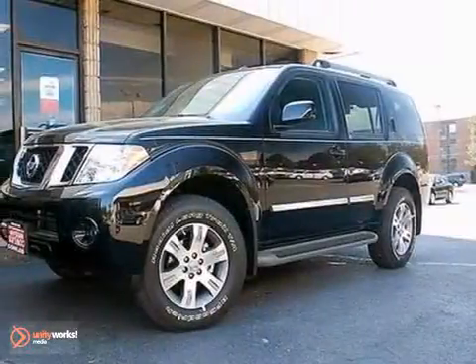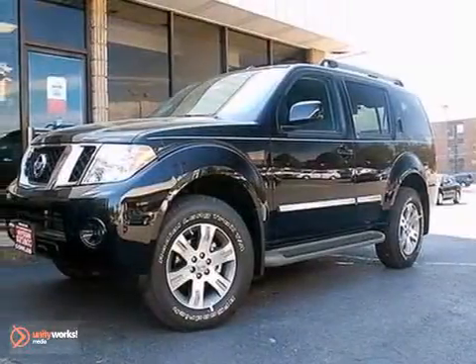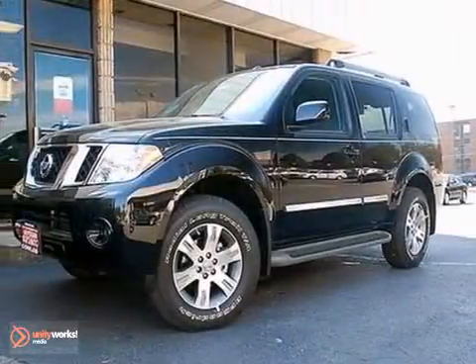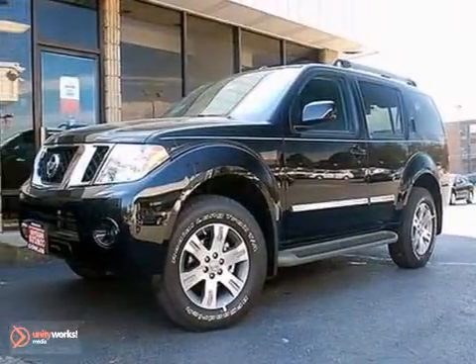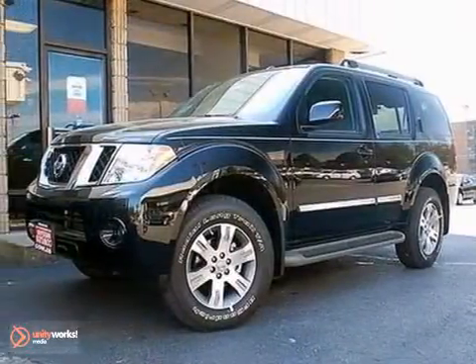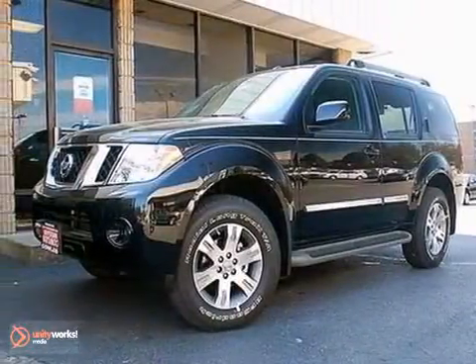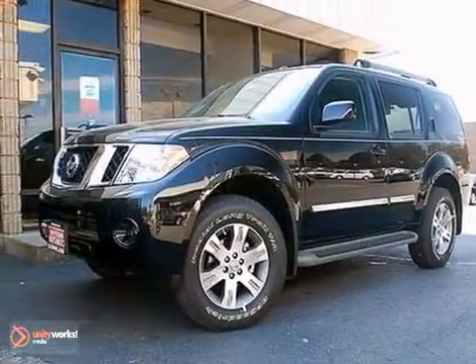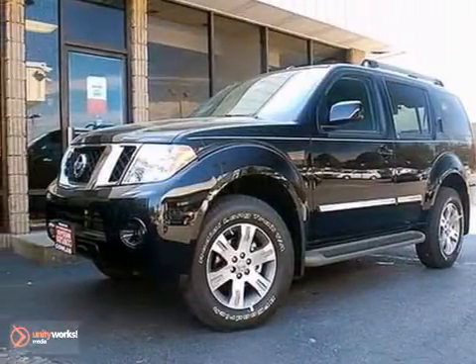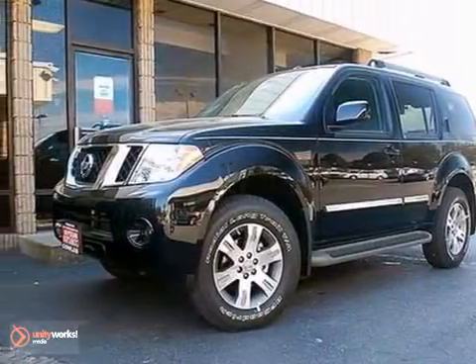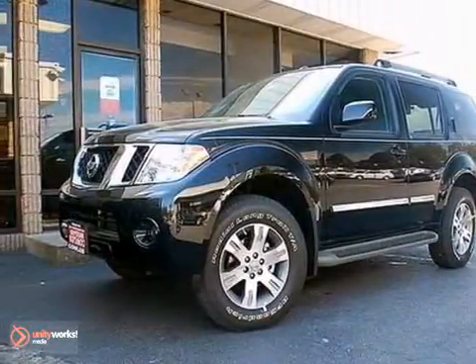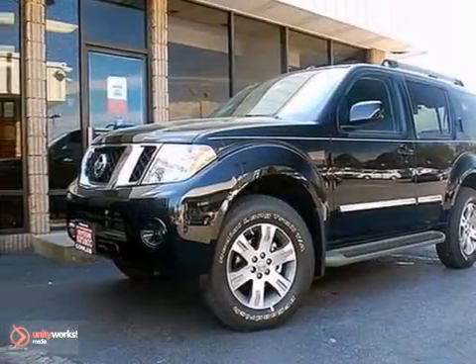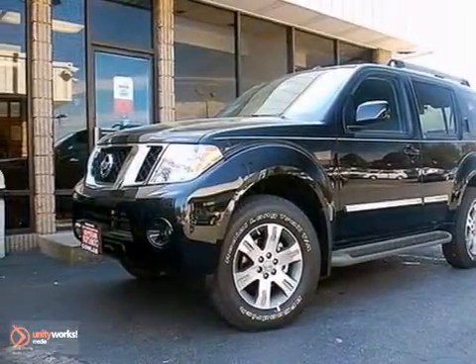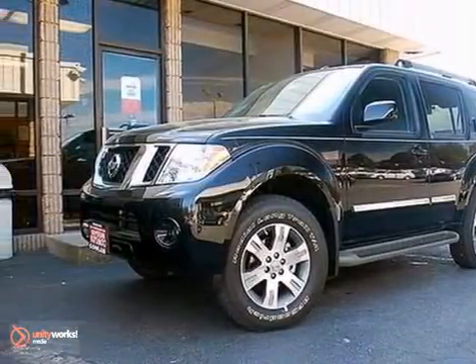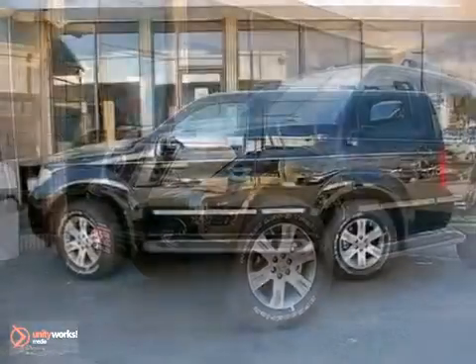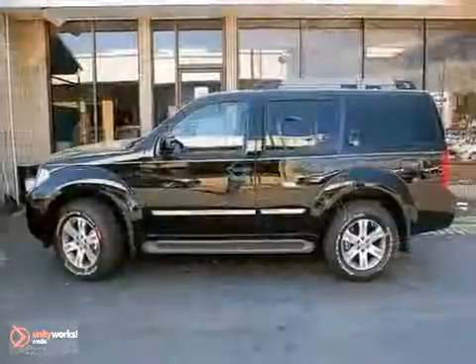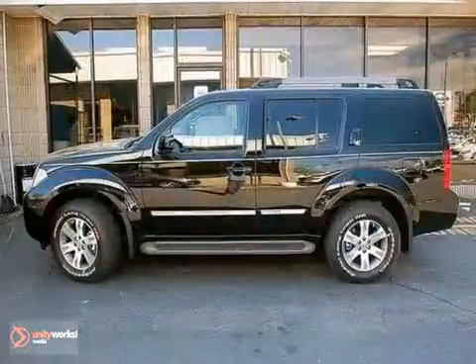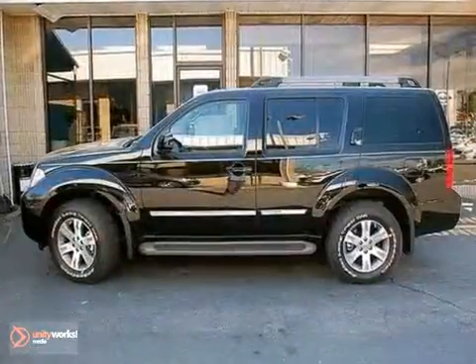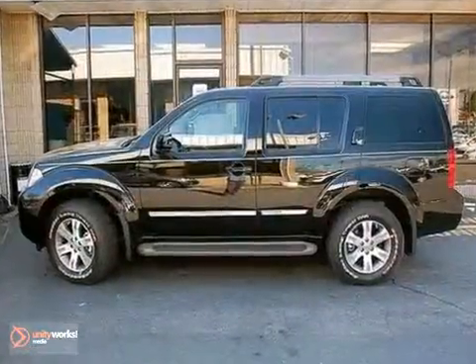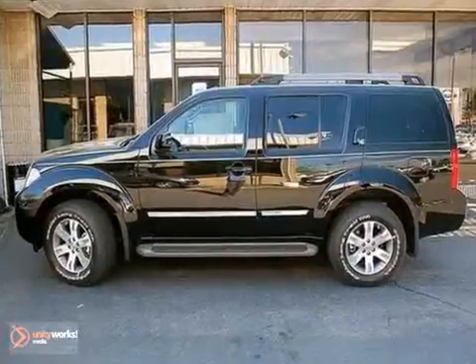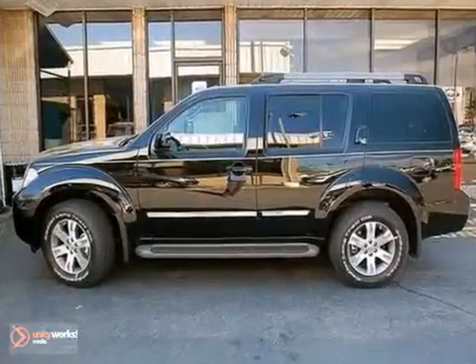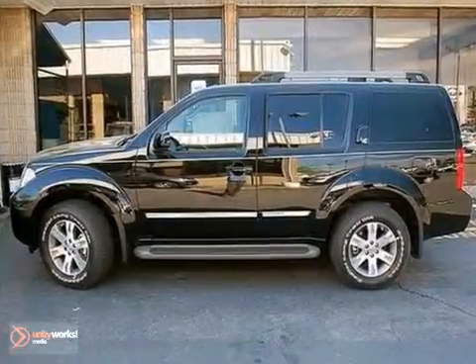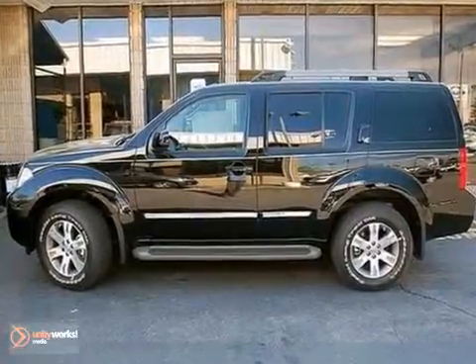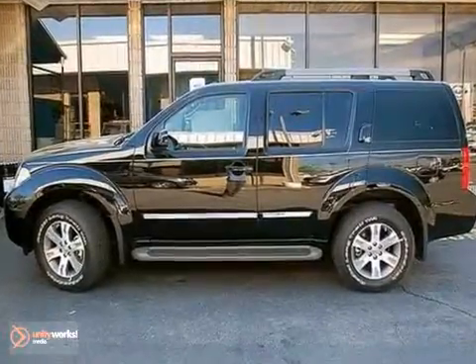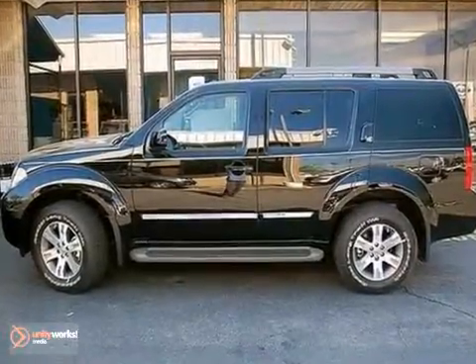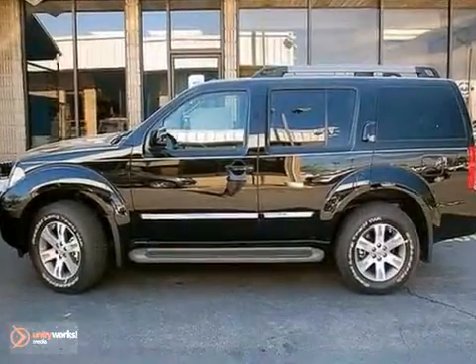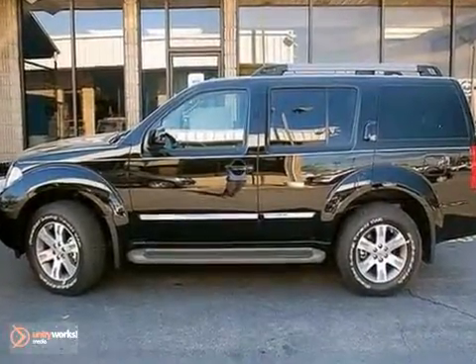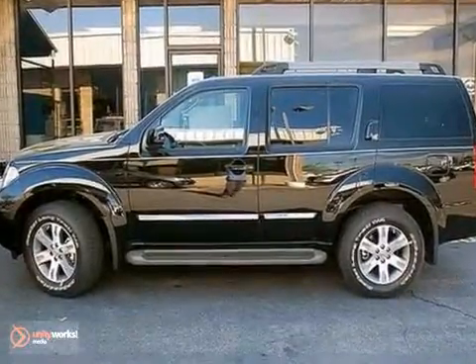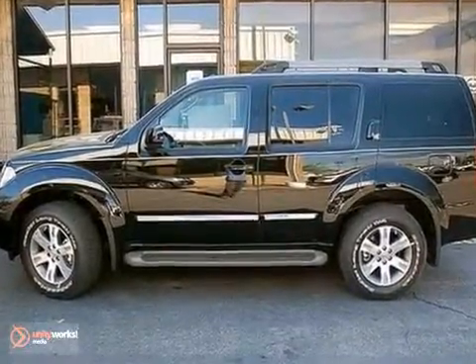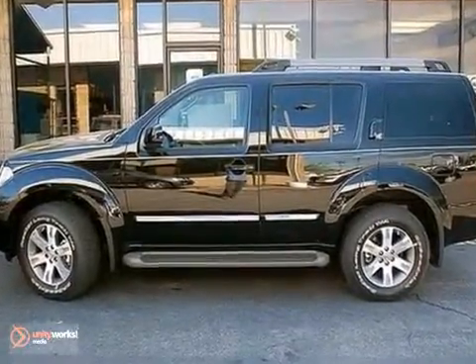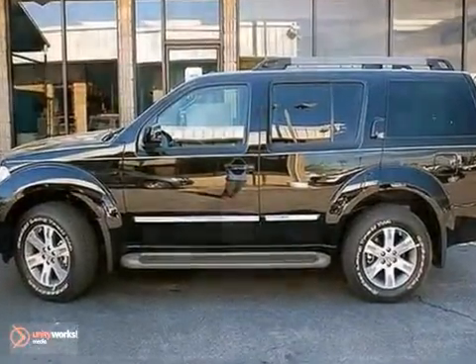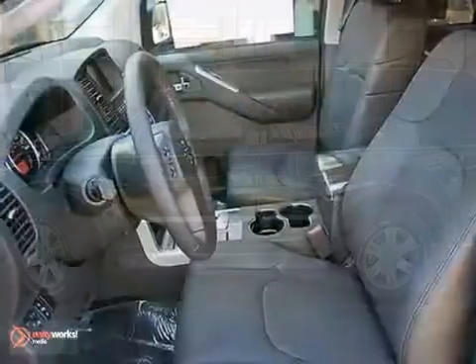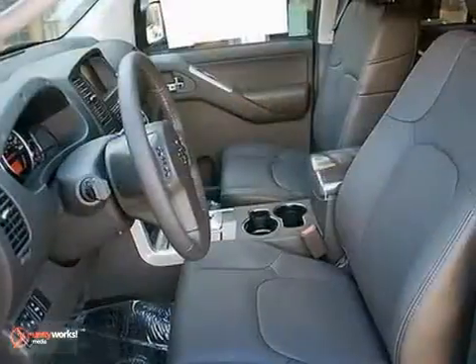Here's a 2012 Nissan Pathfinder. With plenty of passenger and cargo room, you'll no longer be the only one tackling adventures.